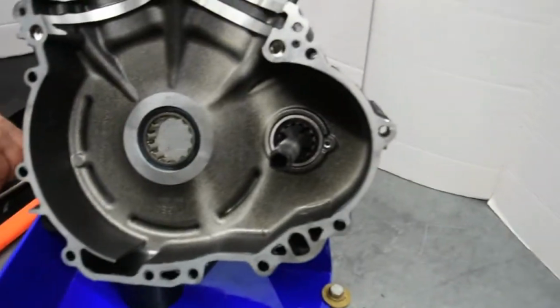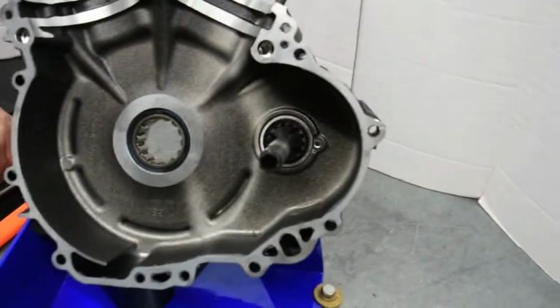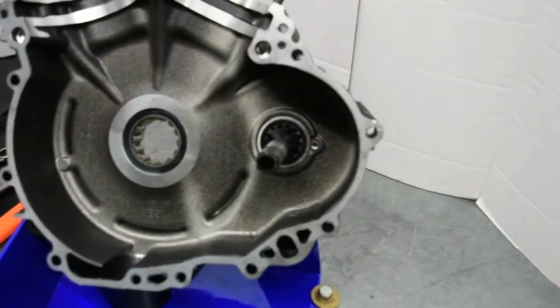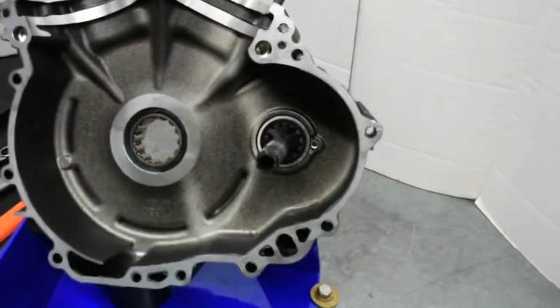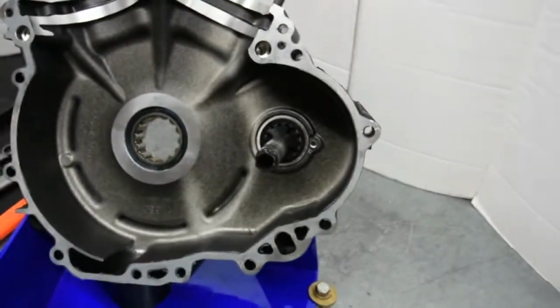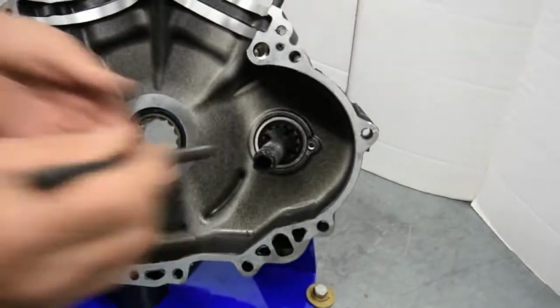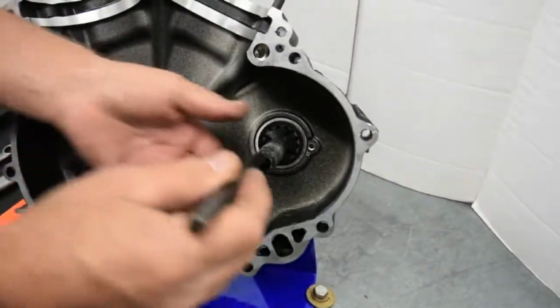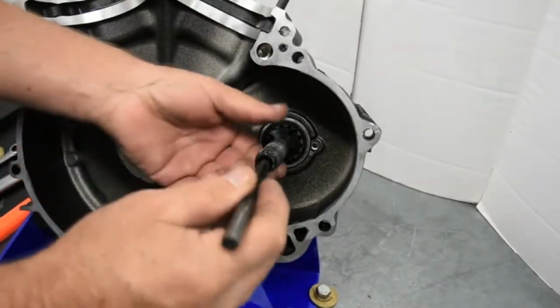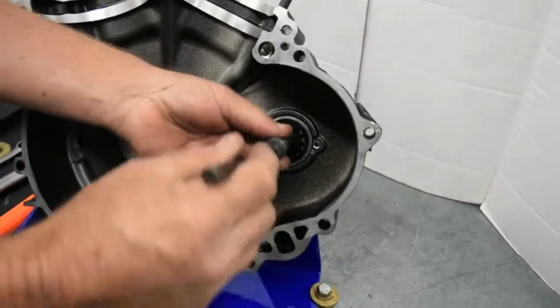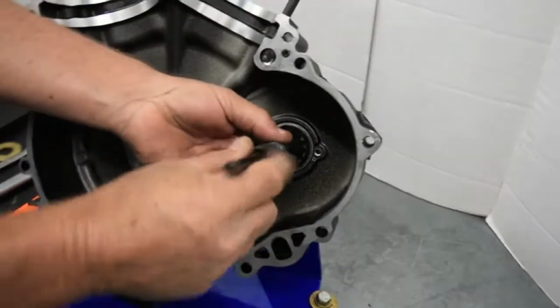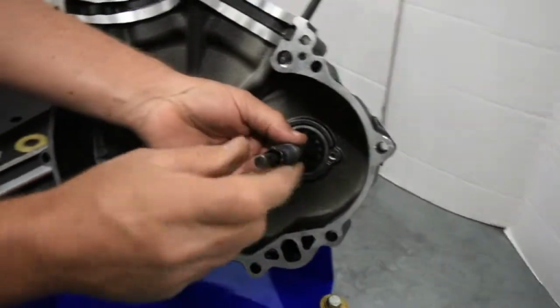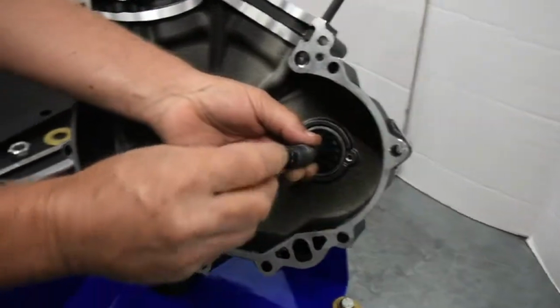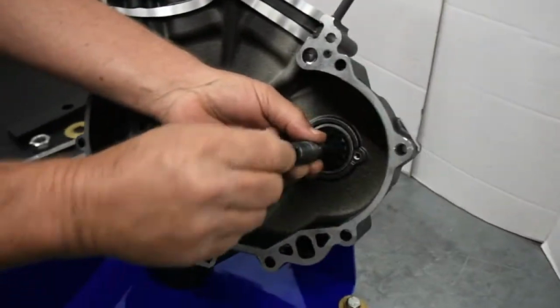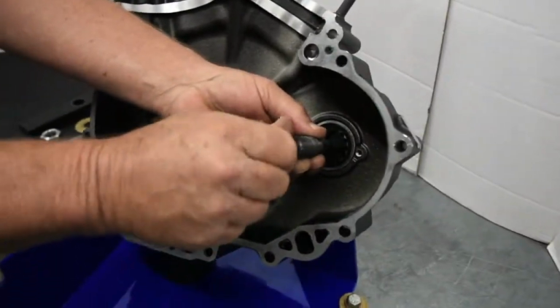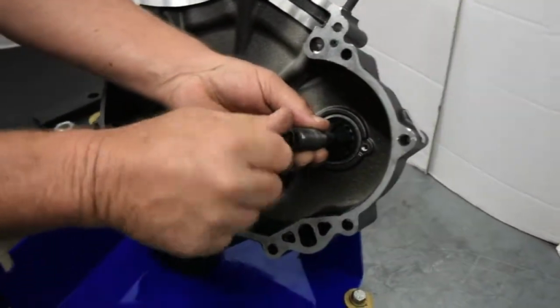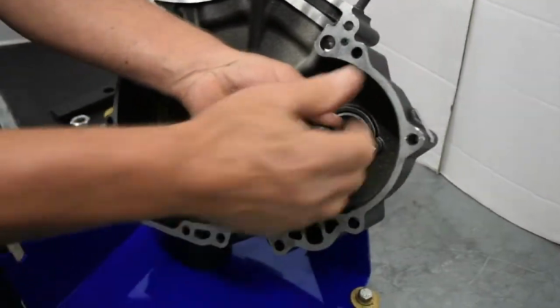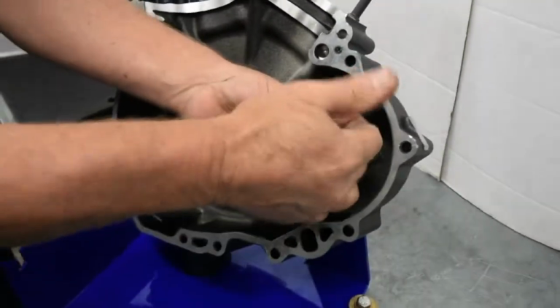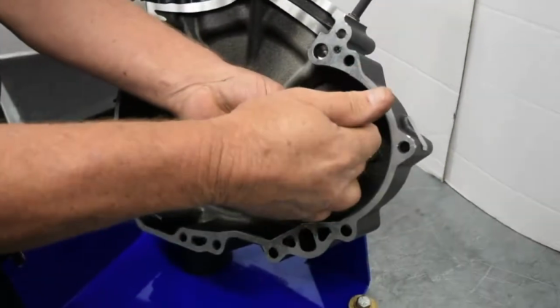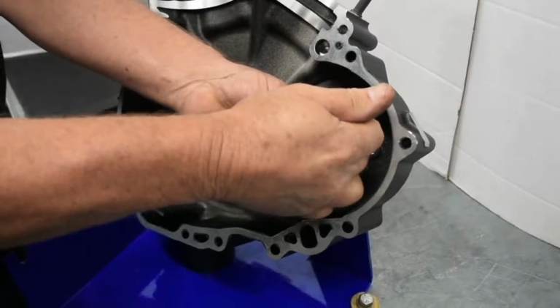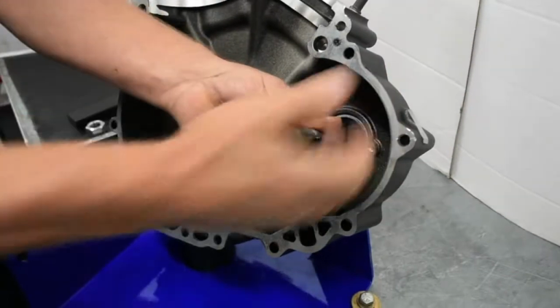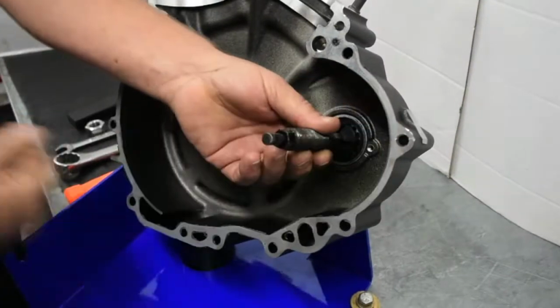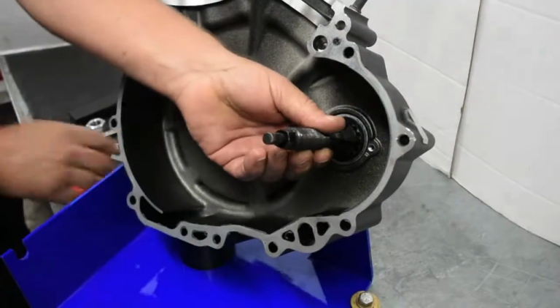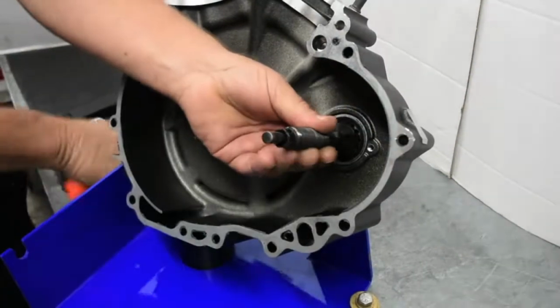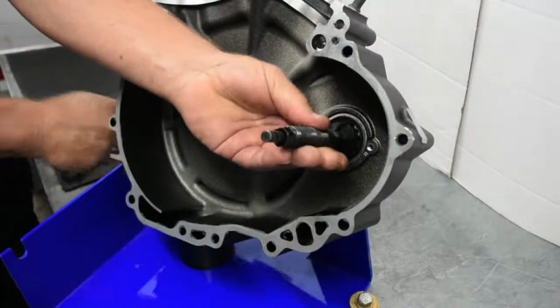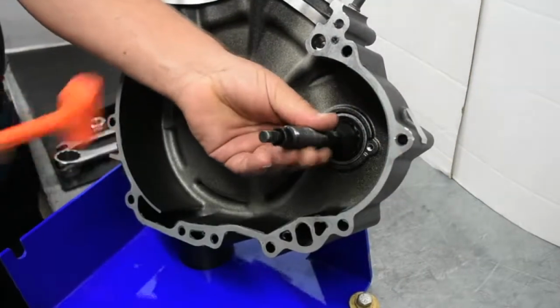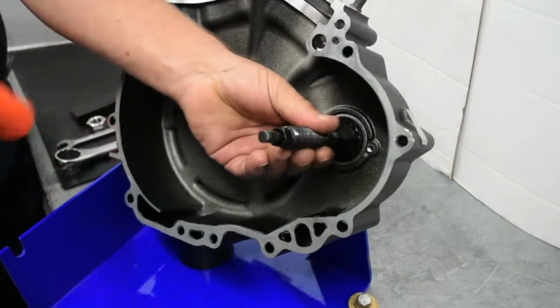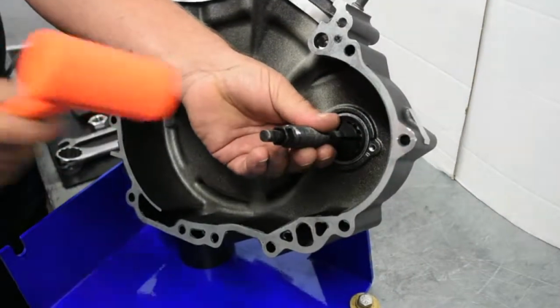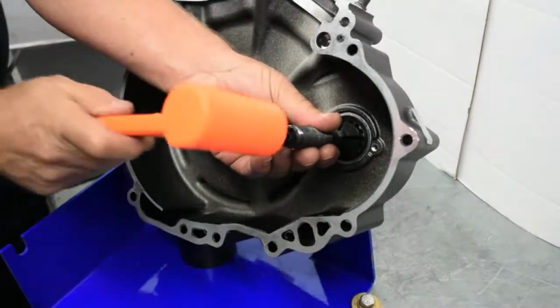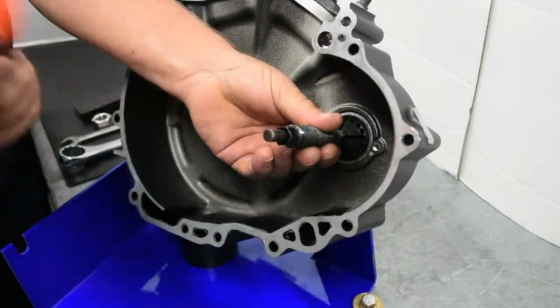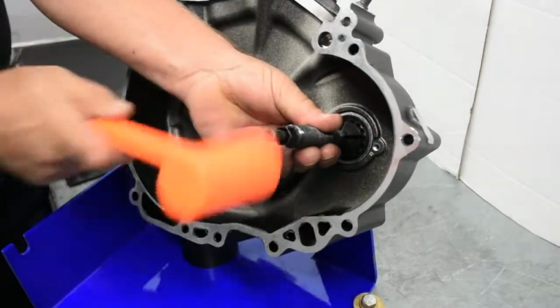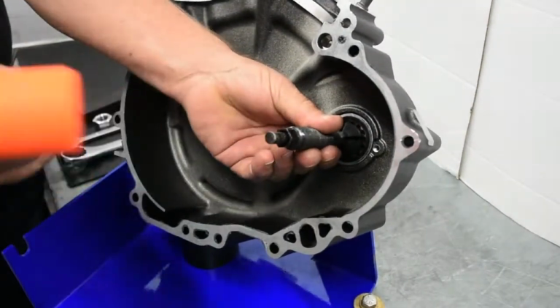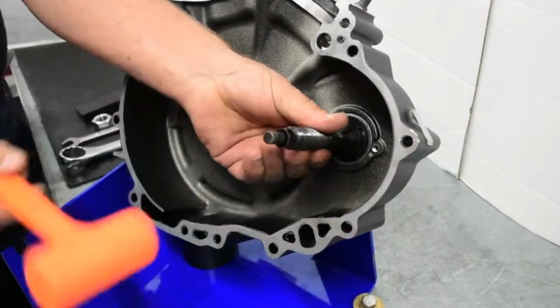Insert the dowel pin until it bottoms out on the case. Approximately three quarters of an inch should be visible.